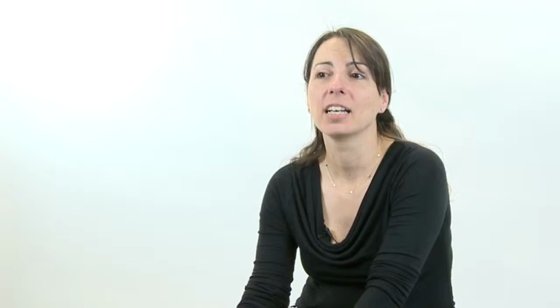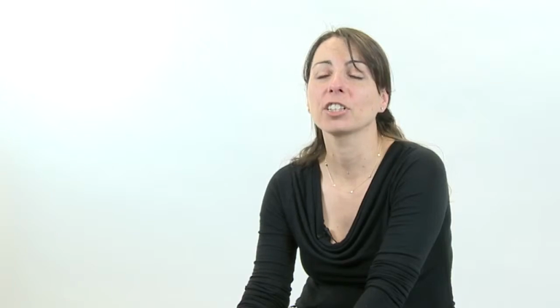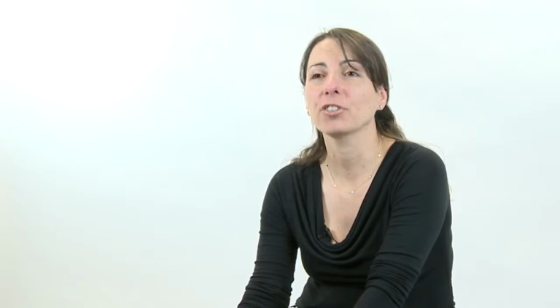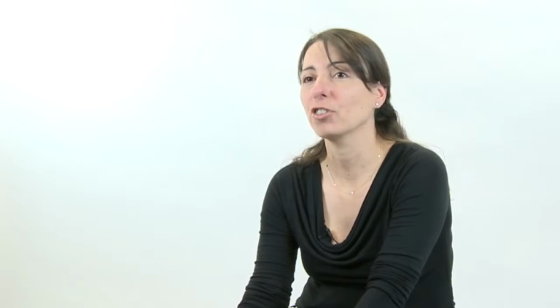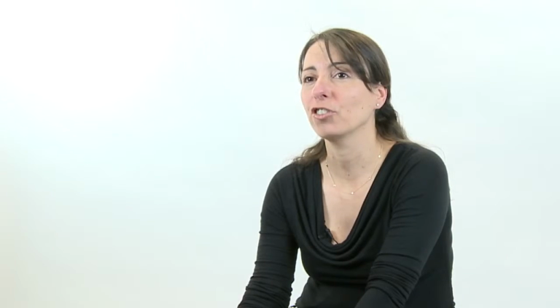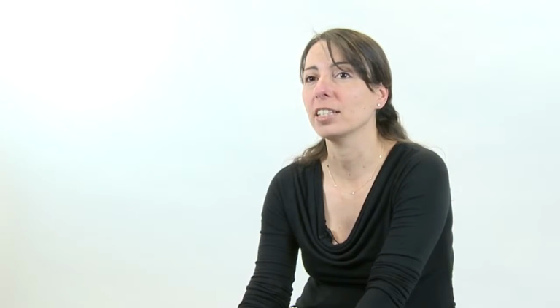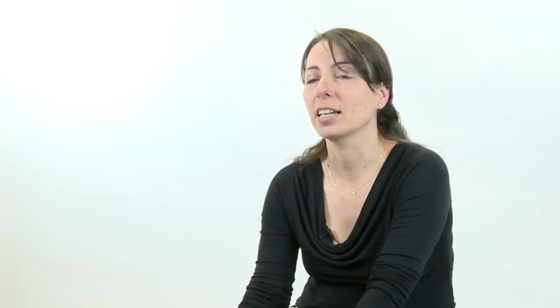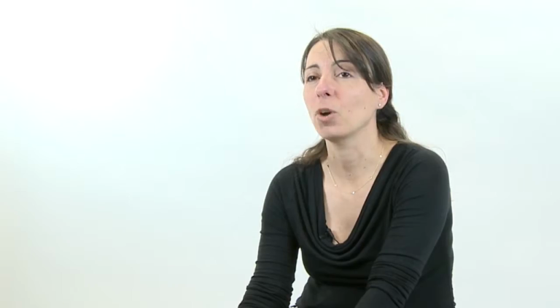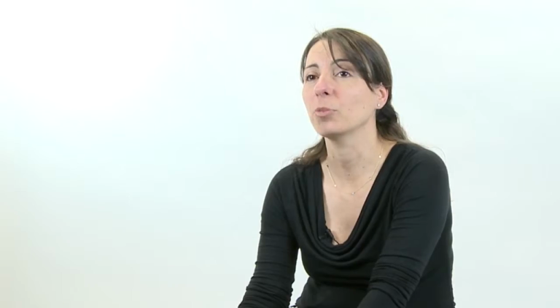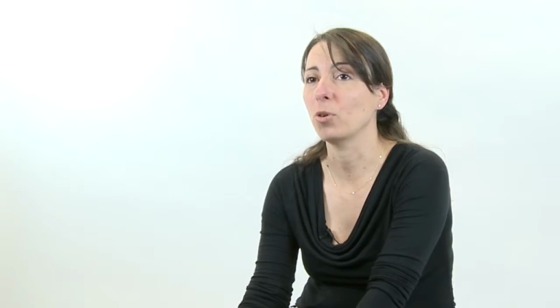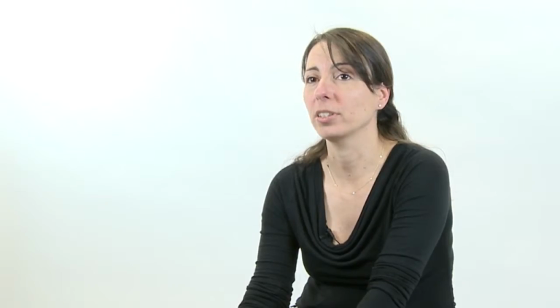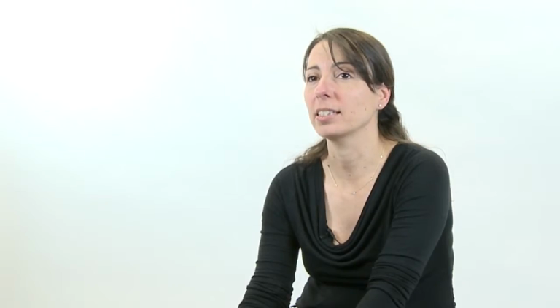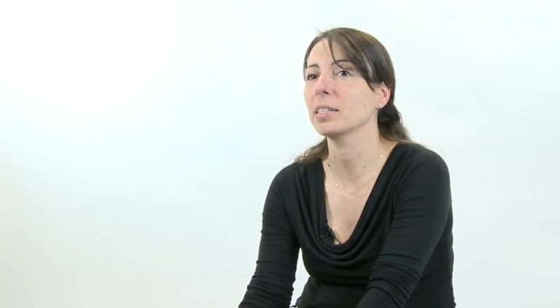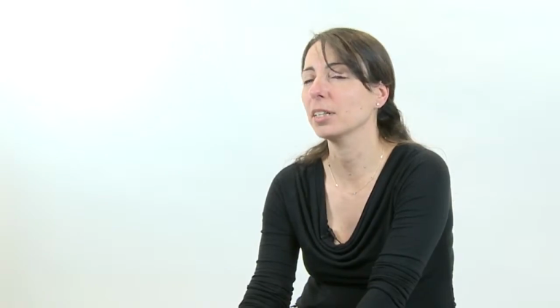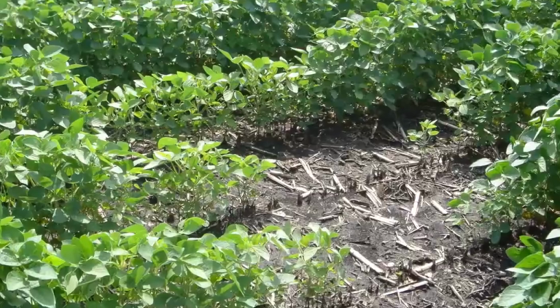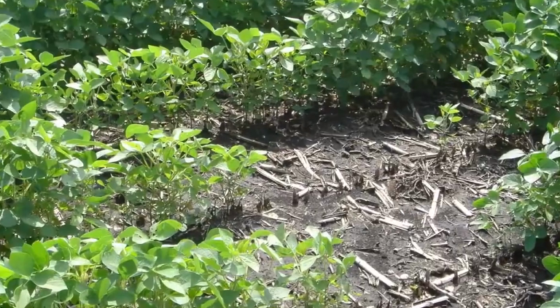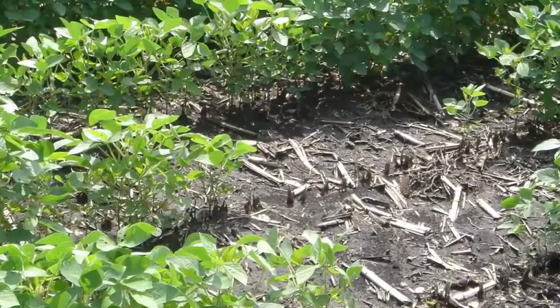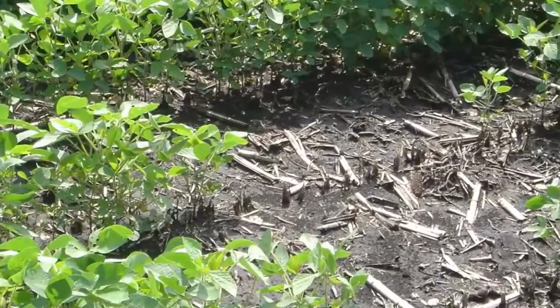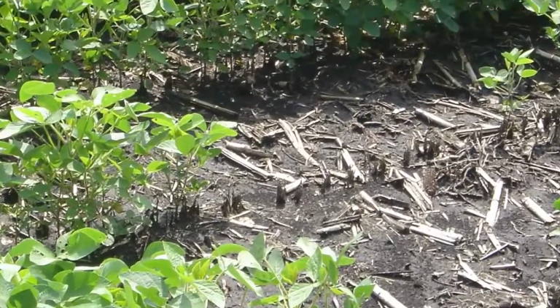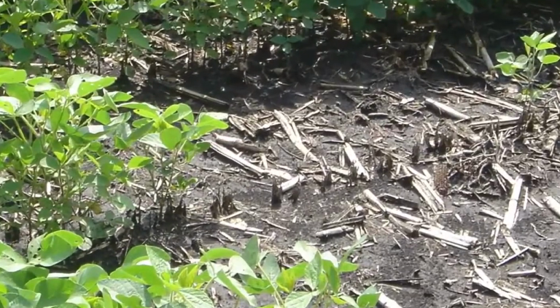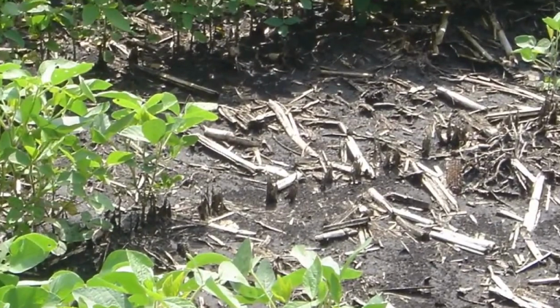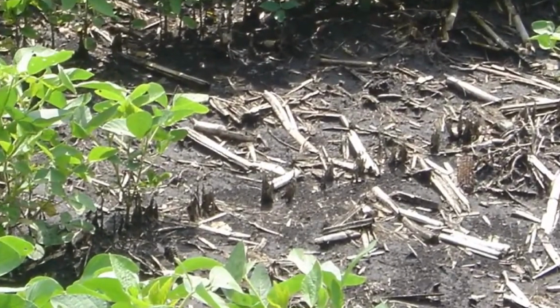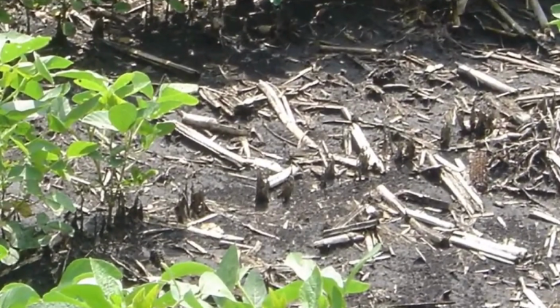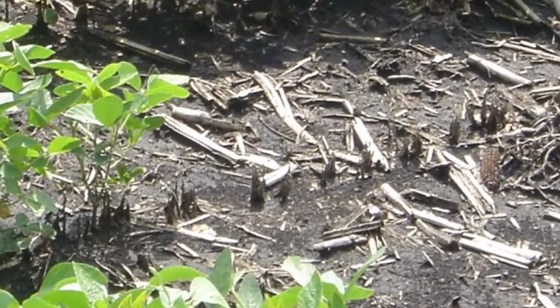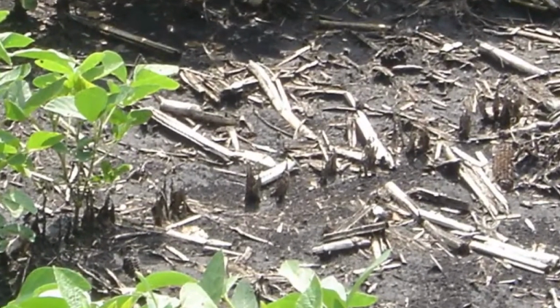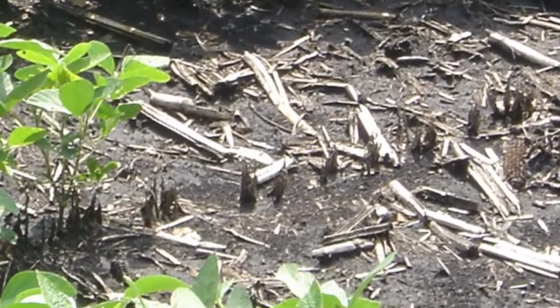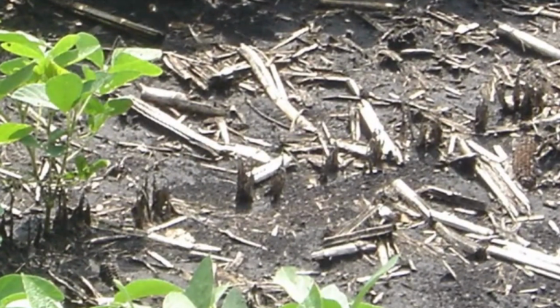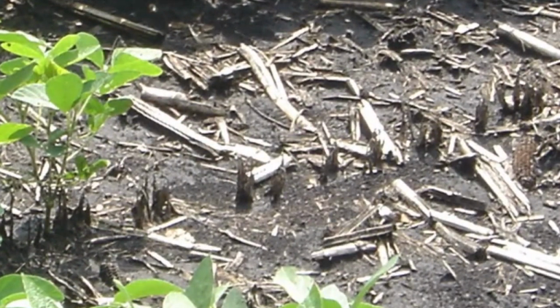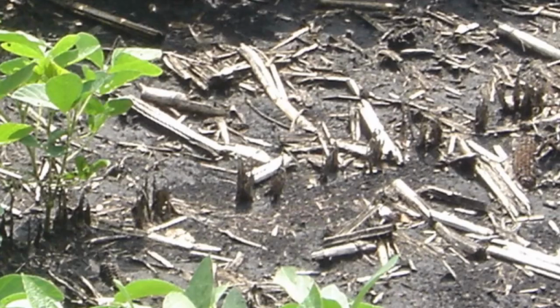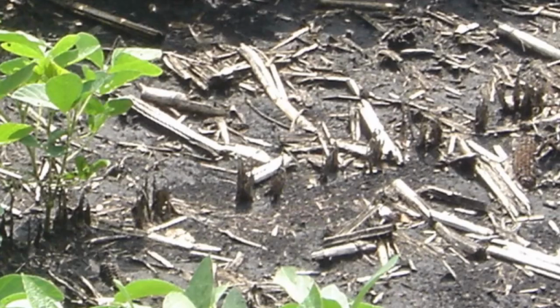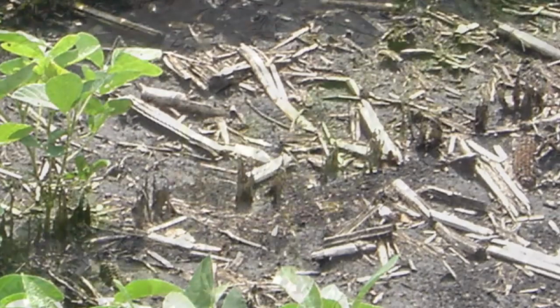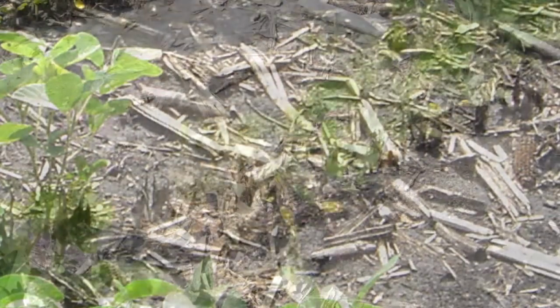Phytophthora soji is a water mold. It's similar to a fungus, but it's not a fungus. And the soybeans have a nice defense mechanism against this organism.